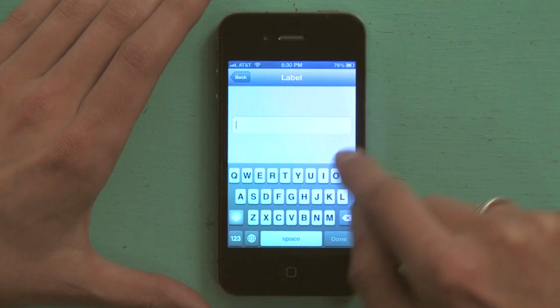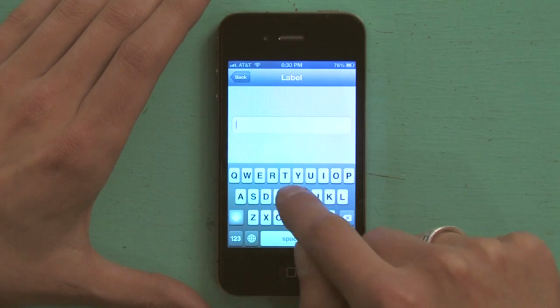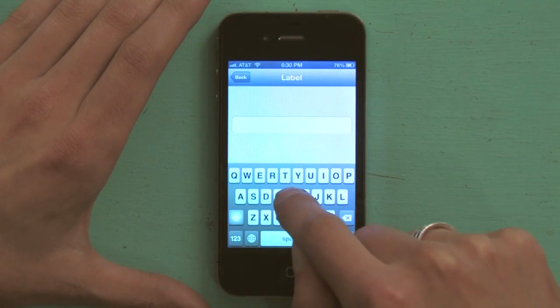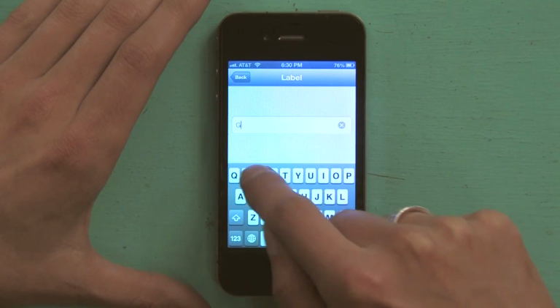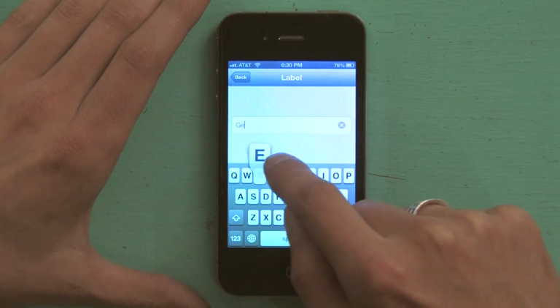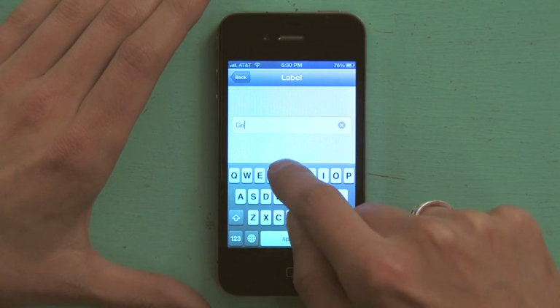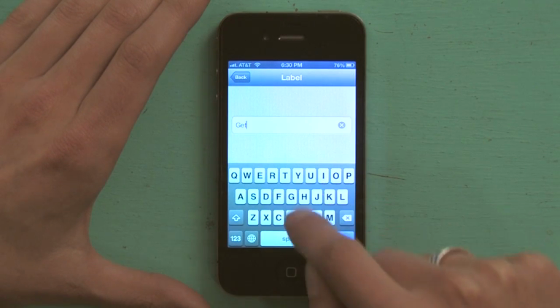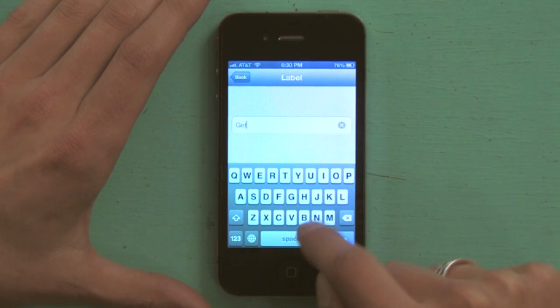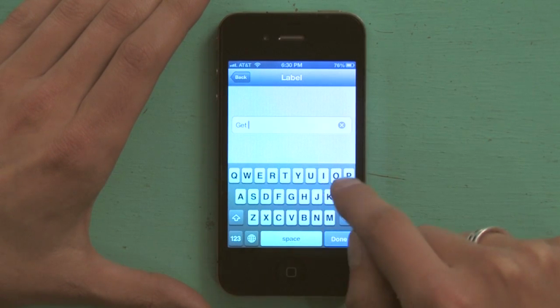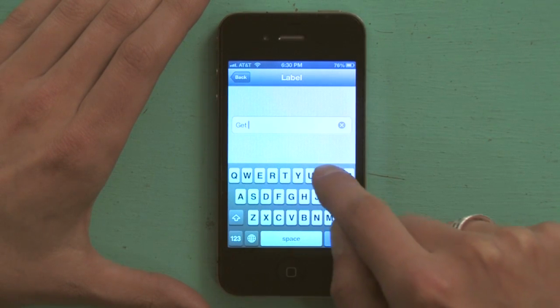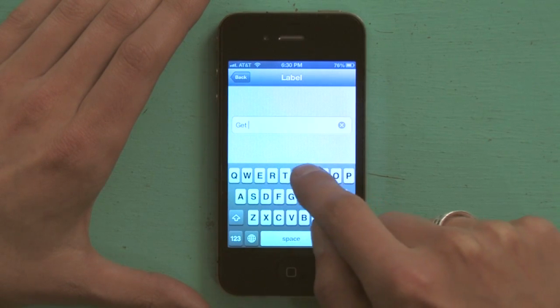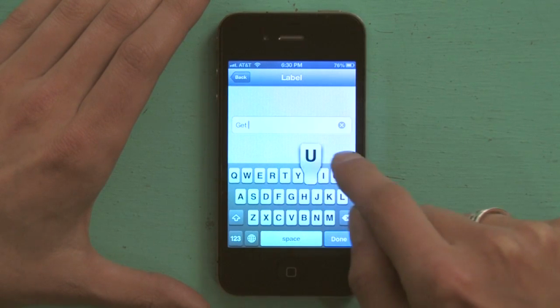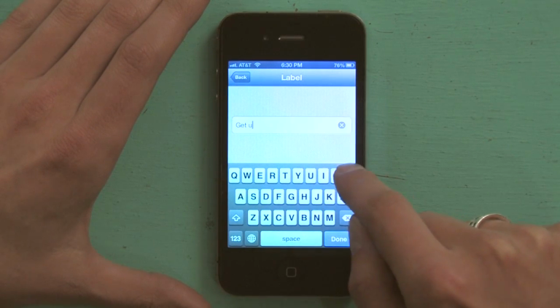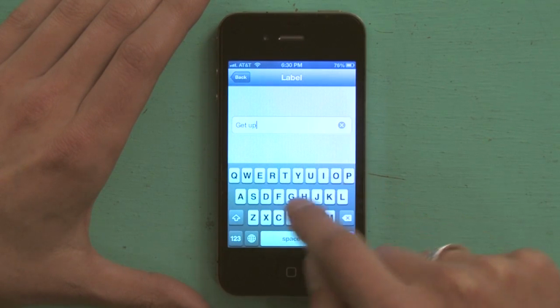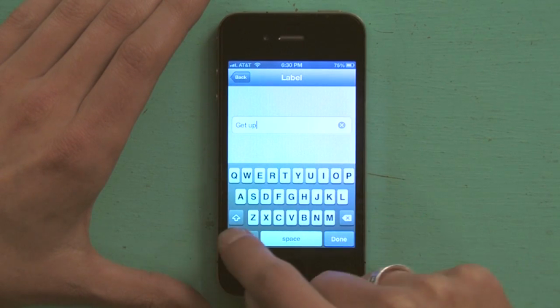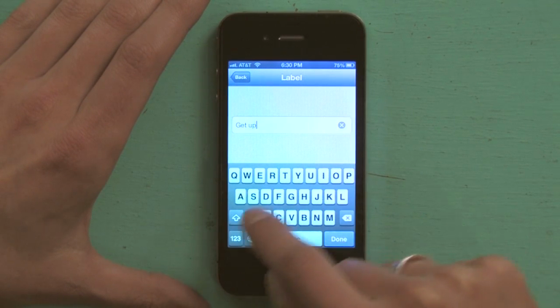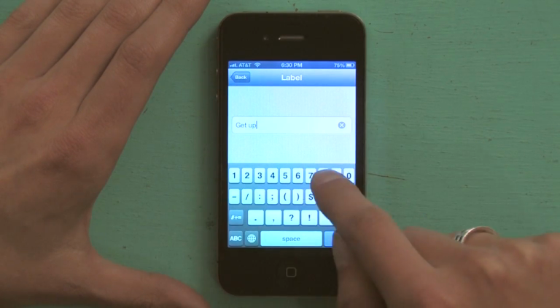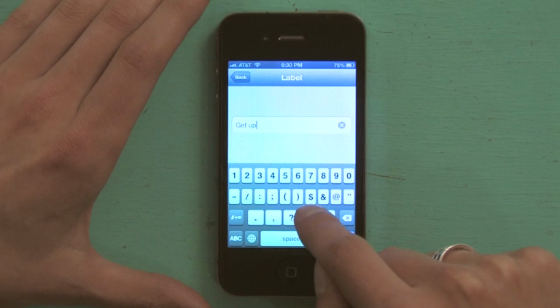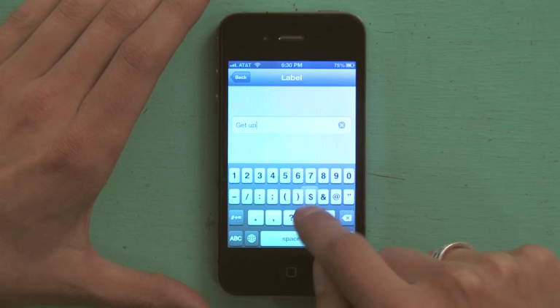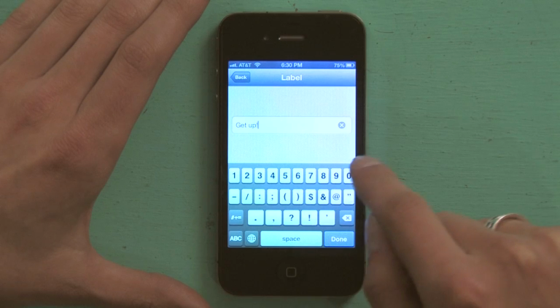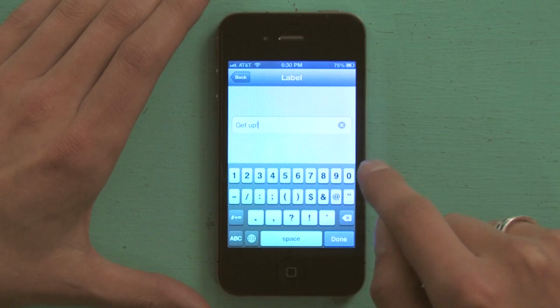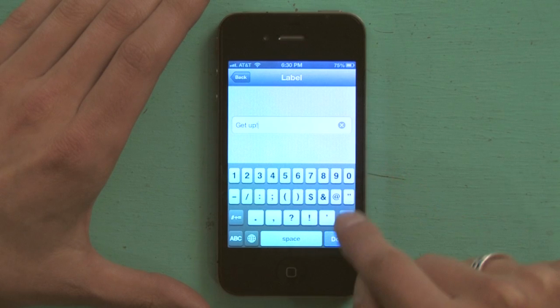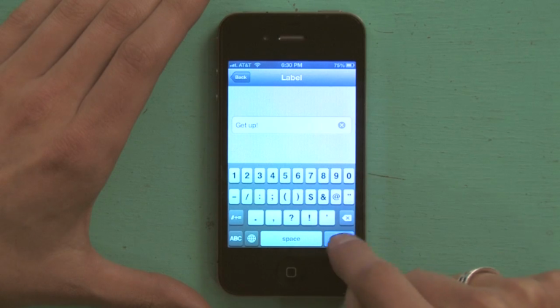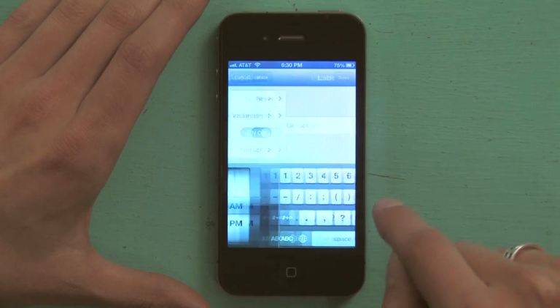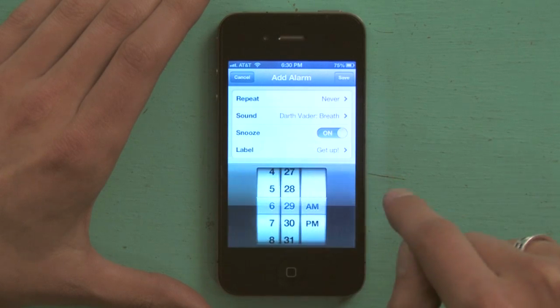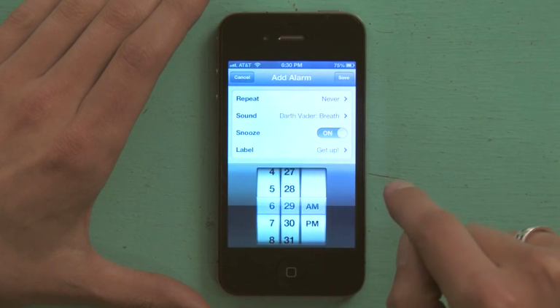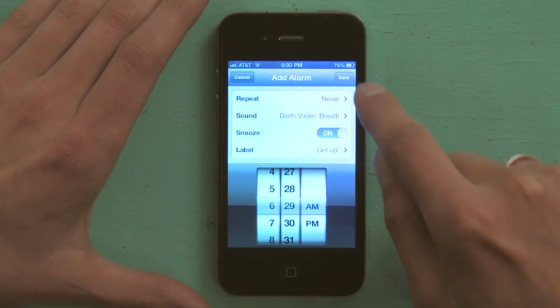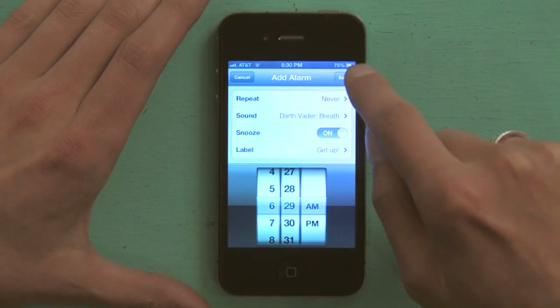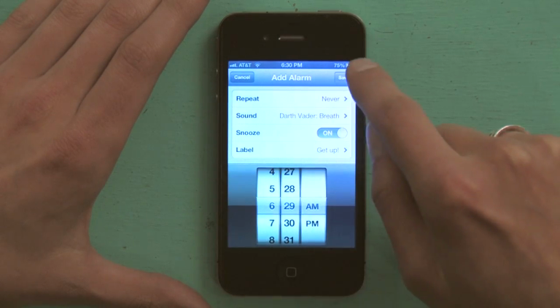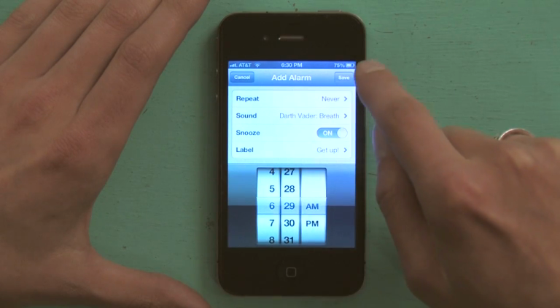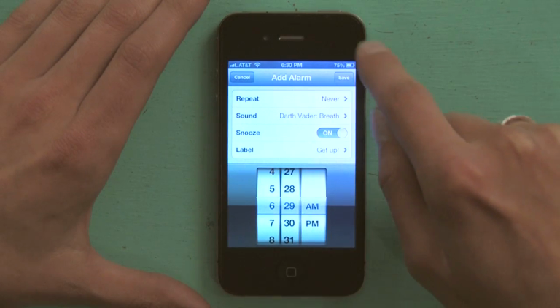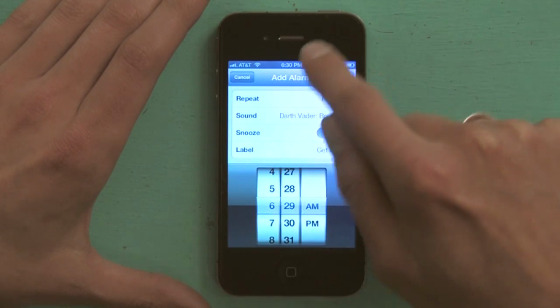For the label — "Get up!" Exclamation point. Done. And then I'm going to tap Save.